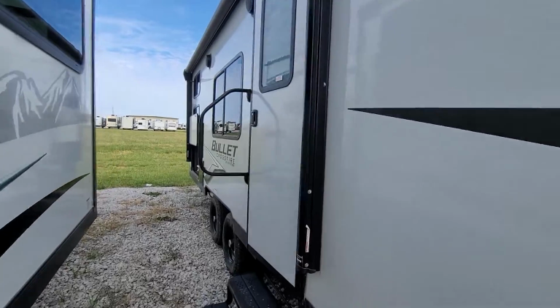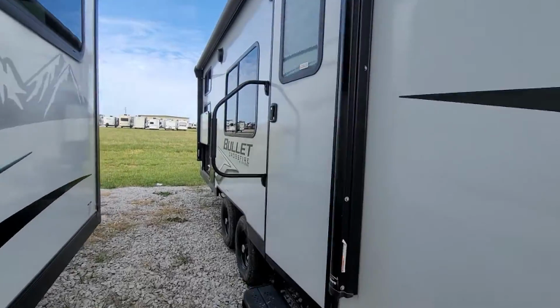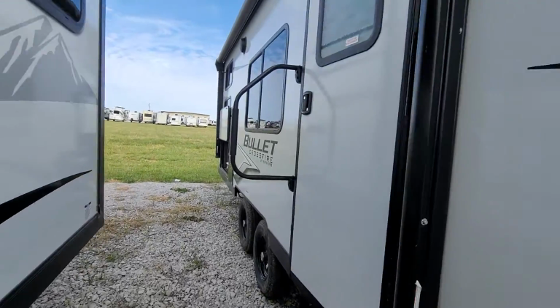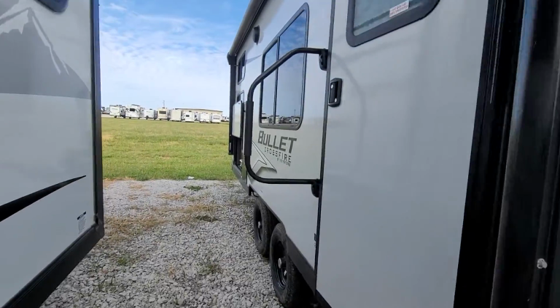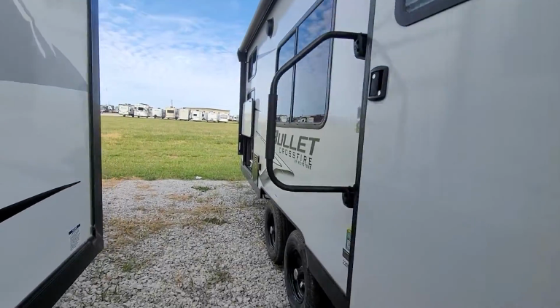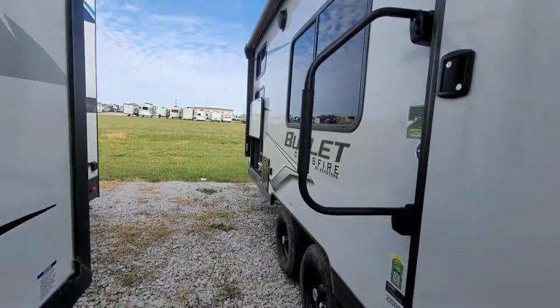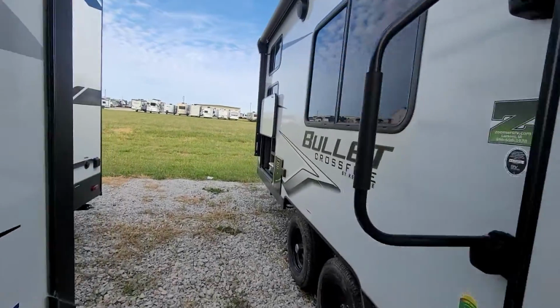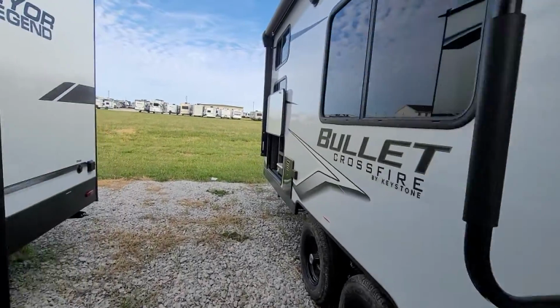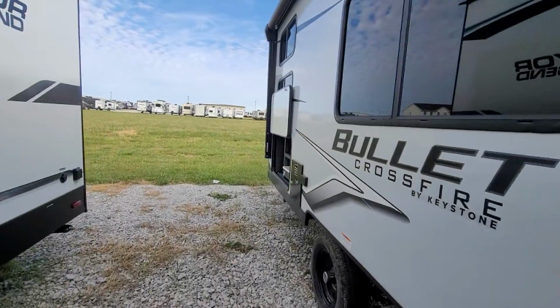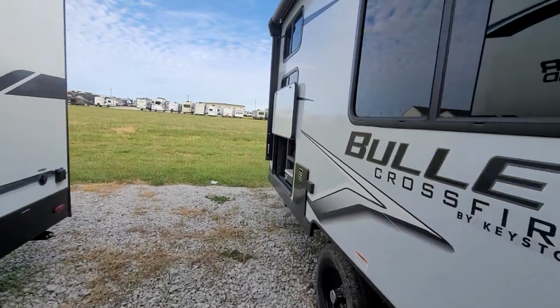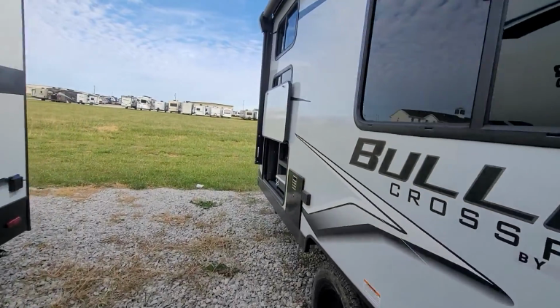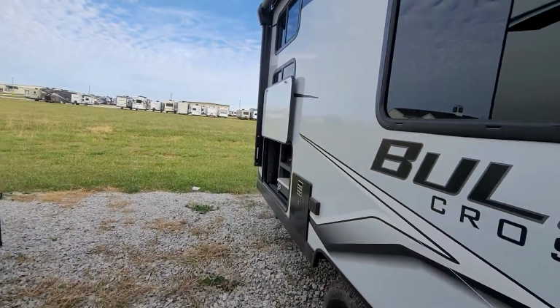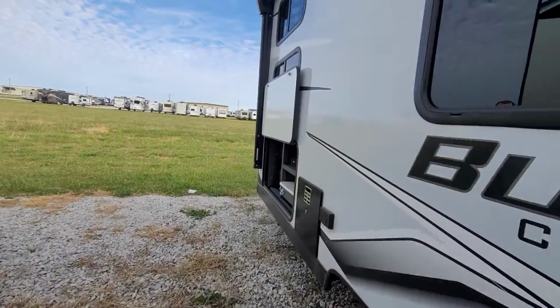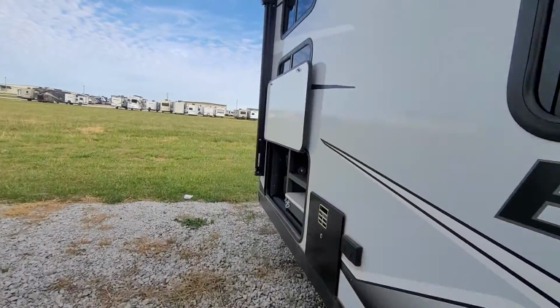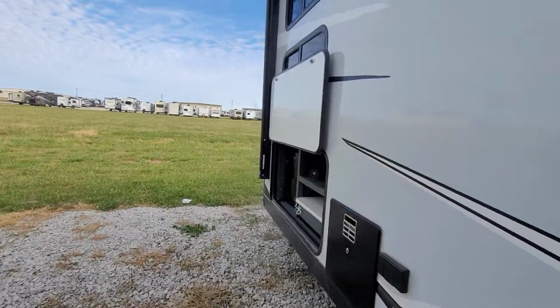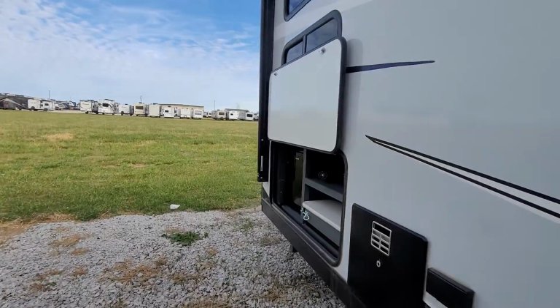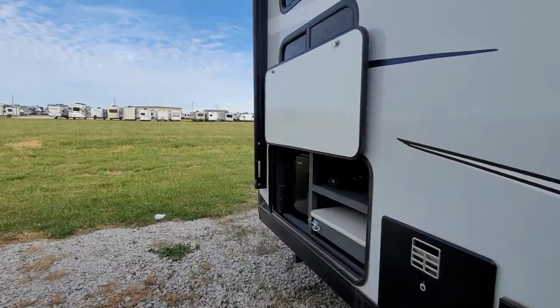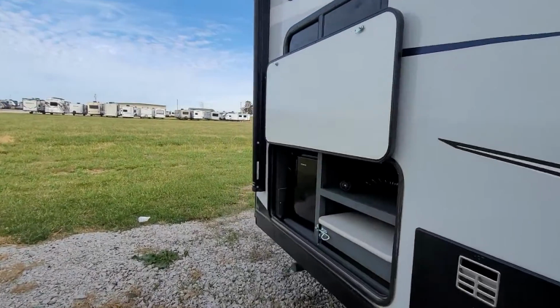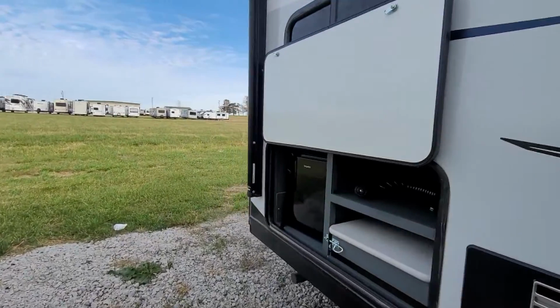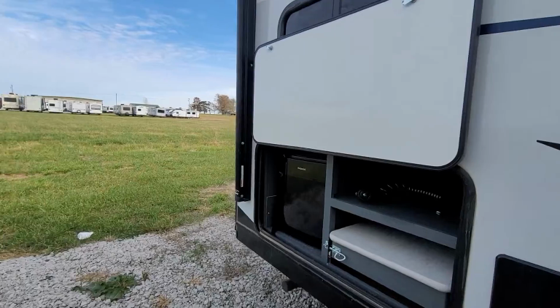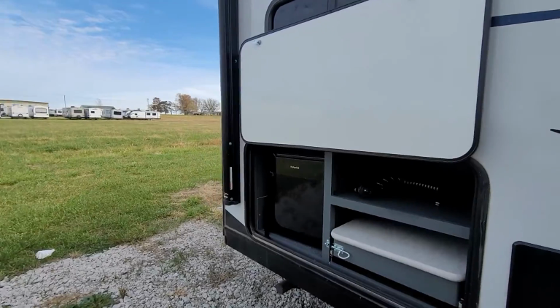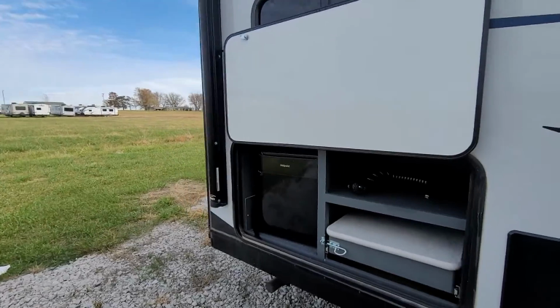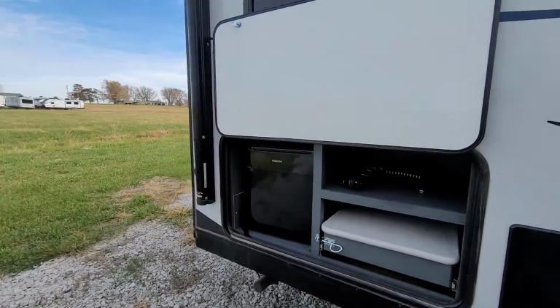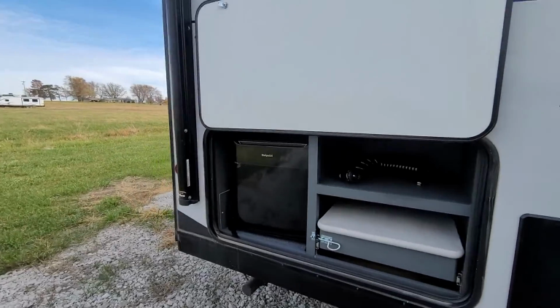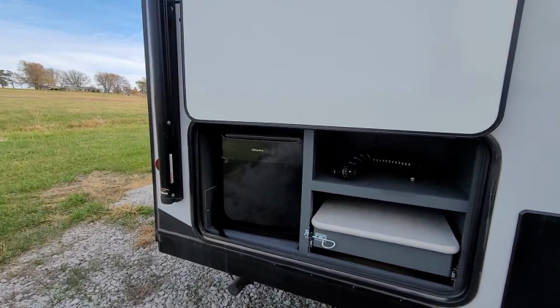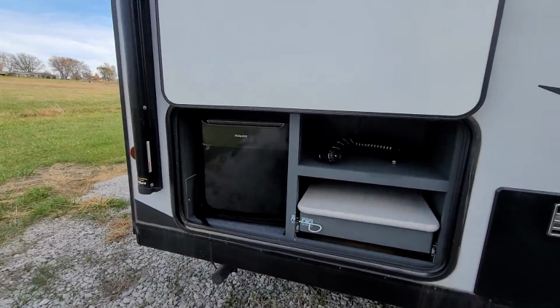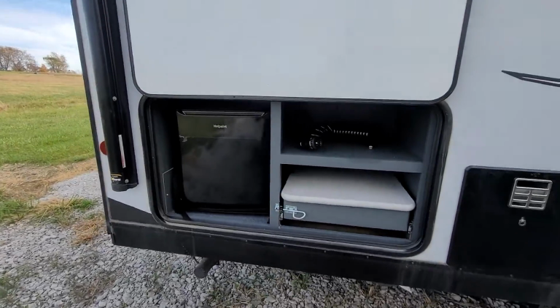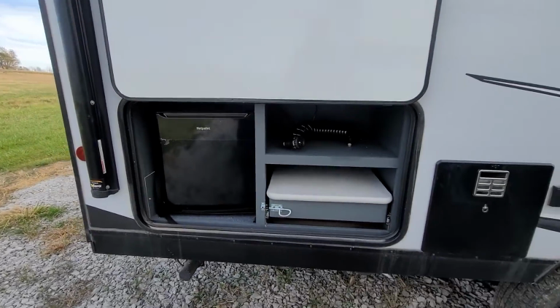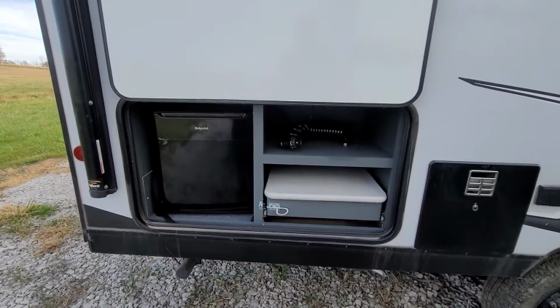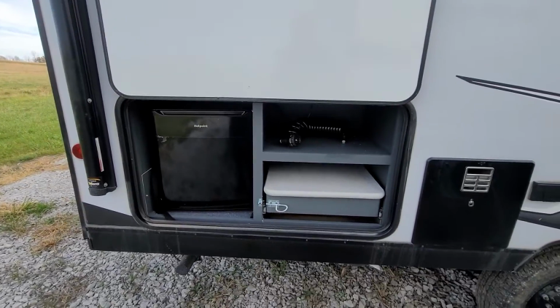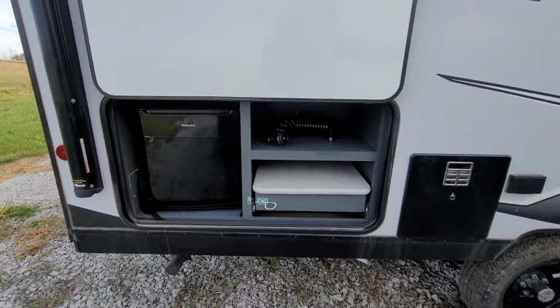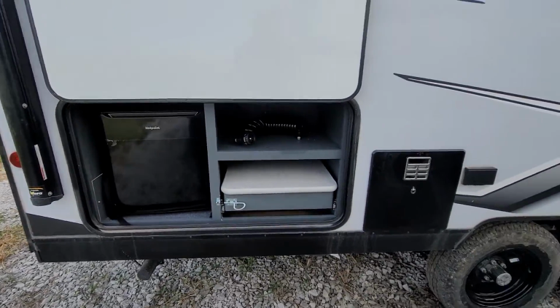Let's go down the side here. You can see that it does have the external kitchen, which is just the refrigerator and a little work shelf.